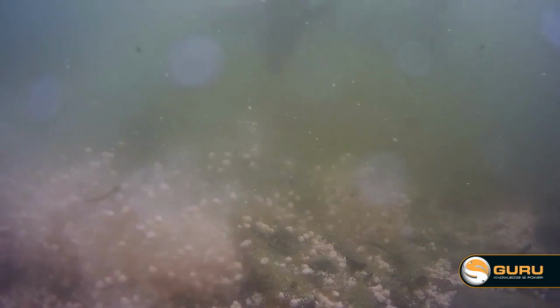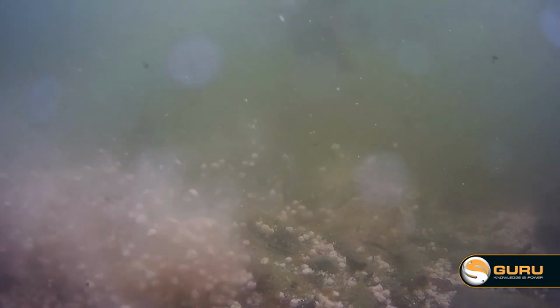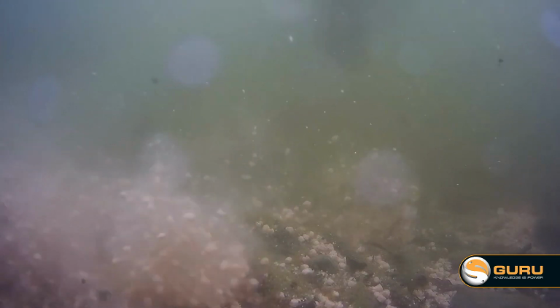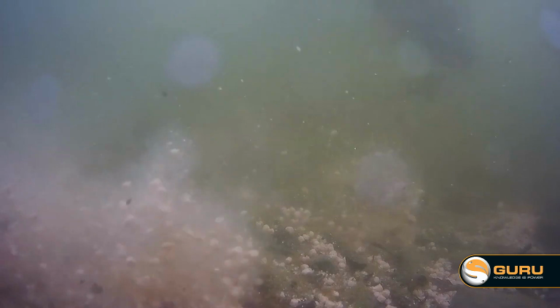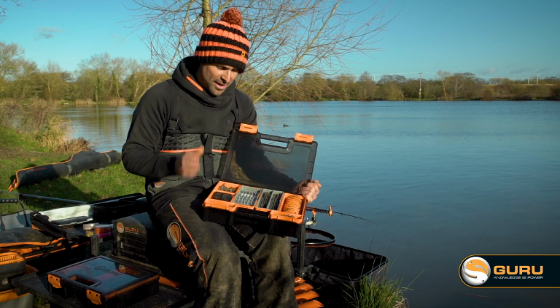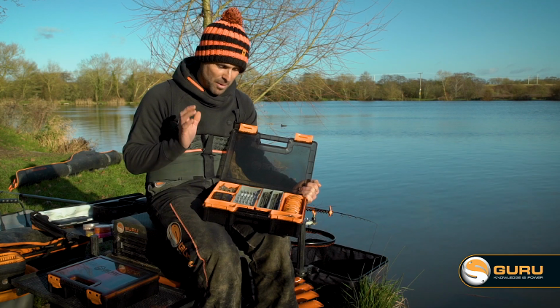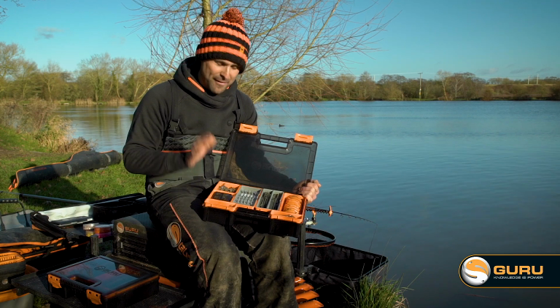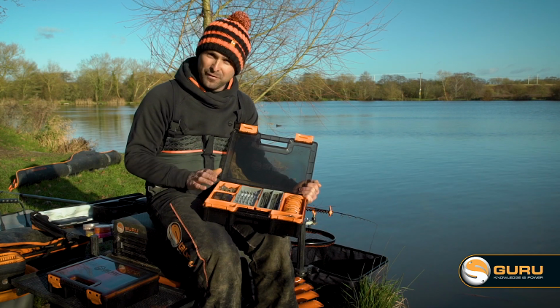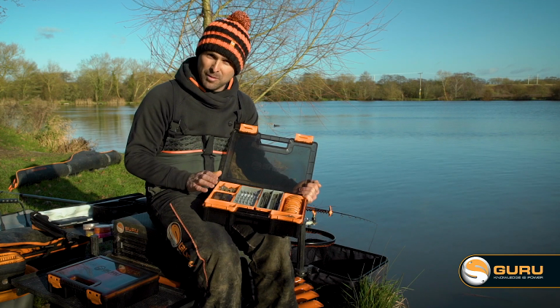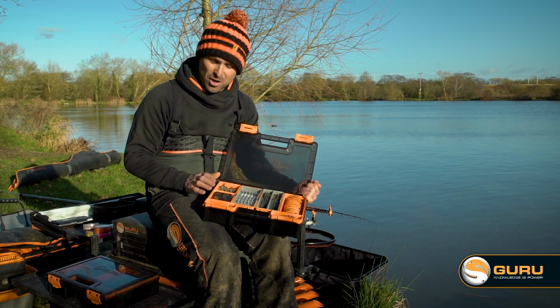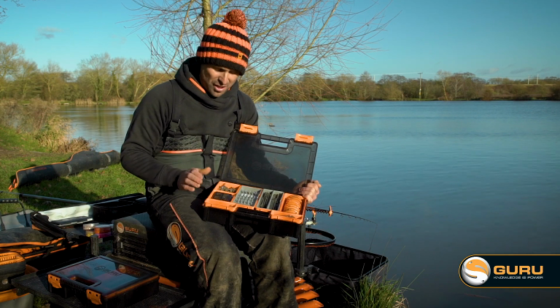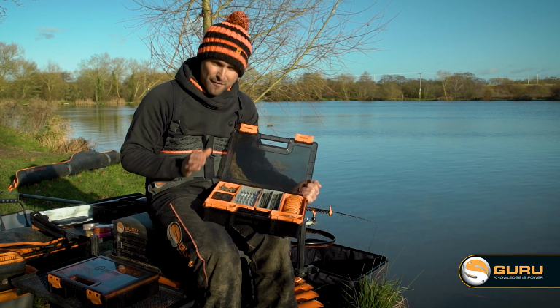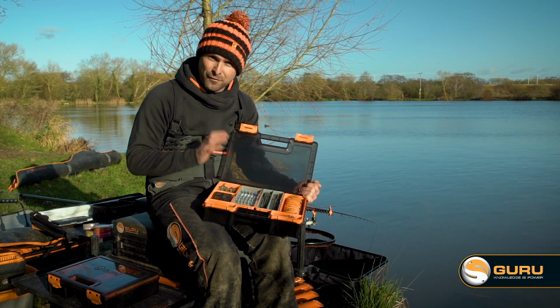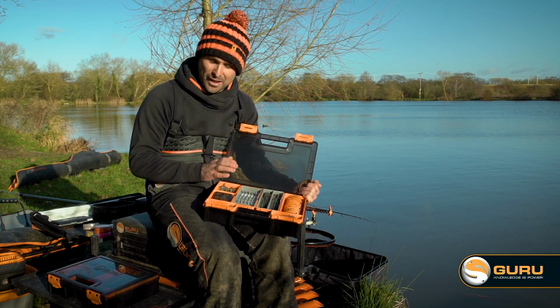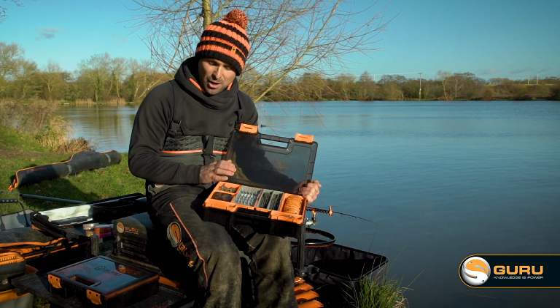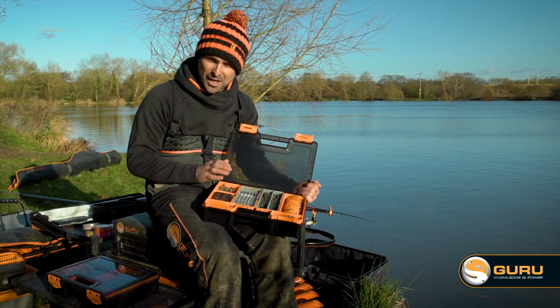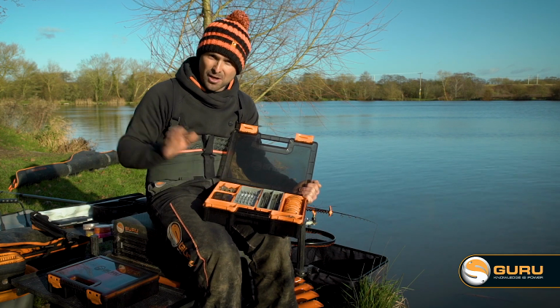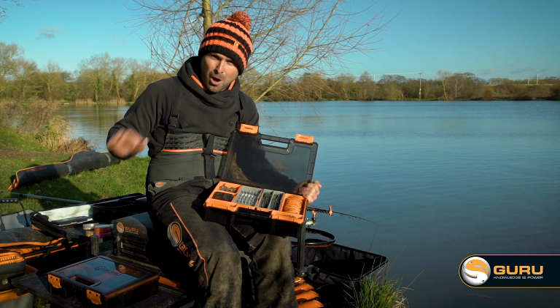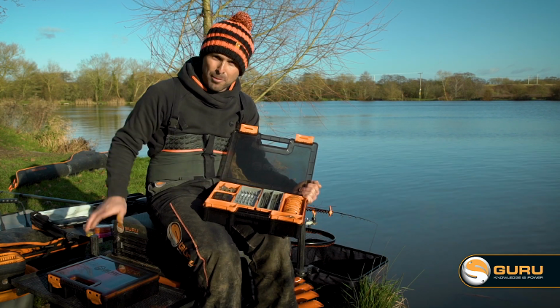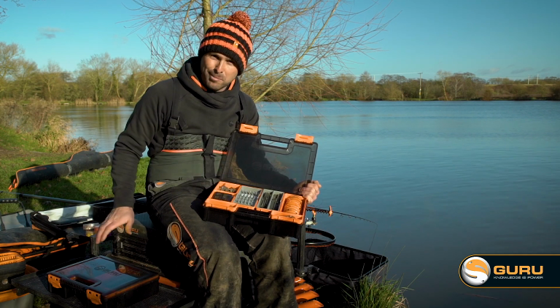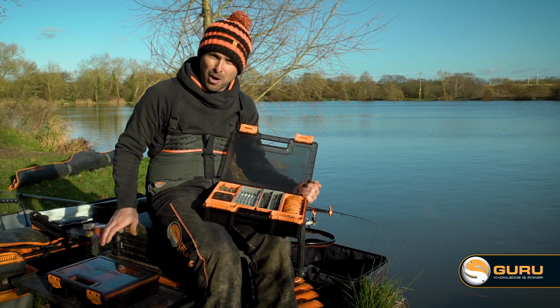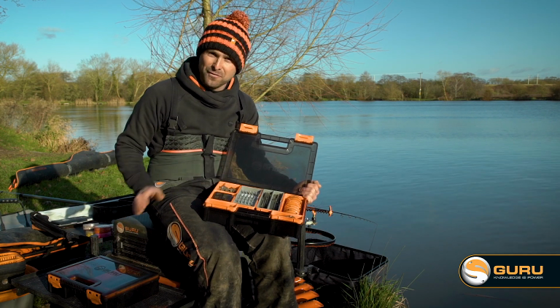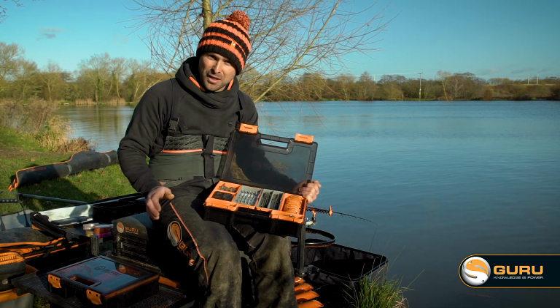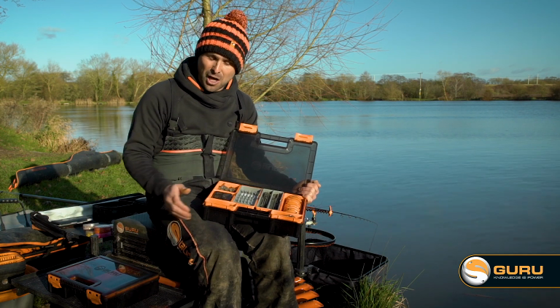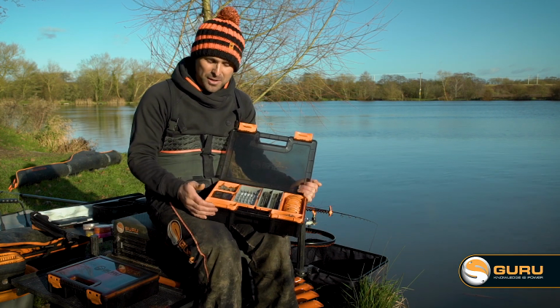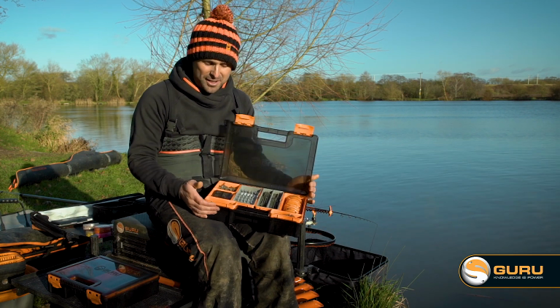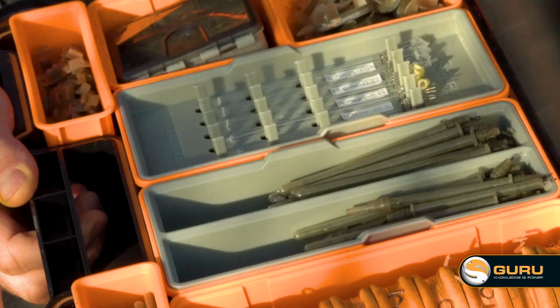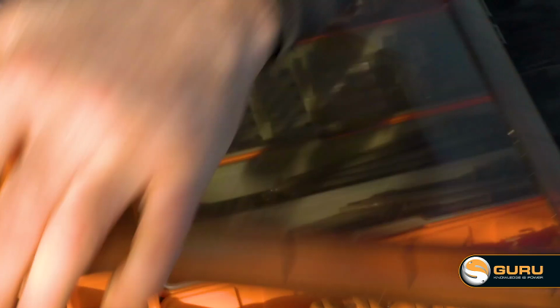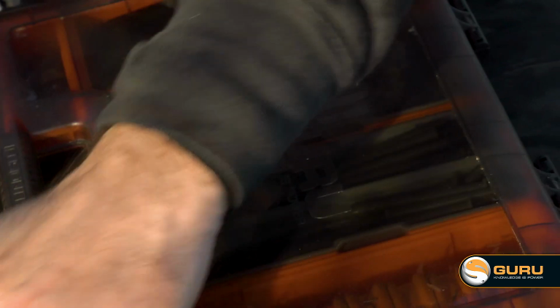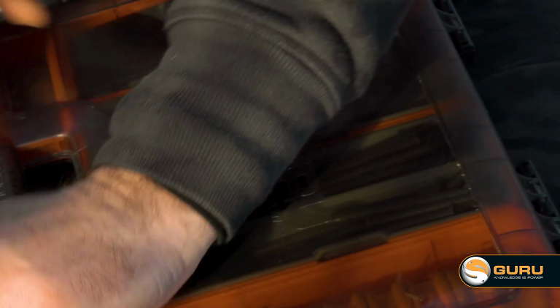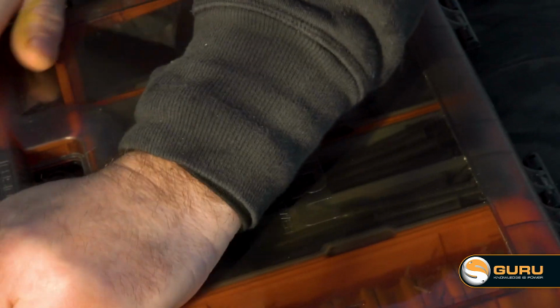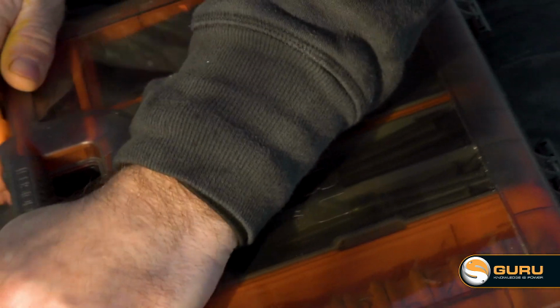So there you go — there's my method feeder box fully loaded, hybrid box fully loaded. Job done.